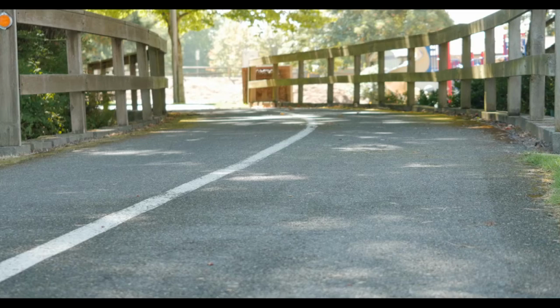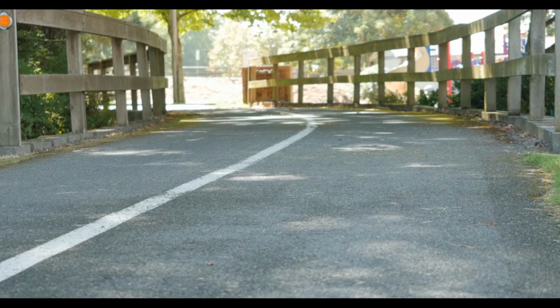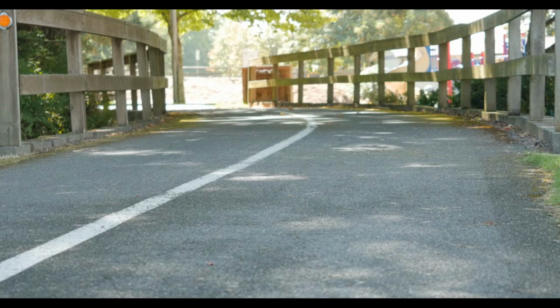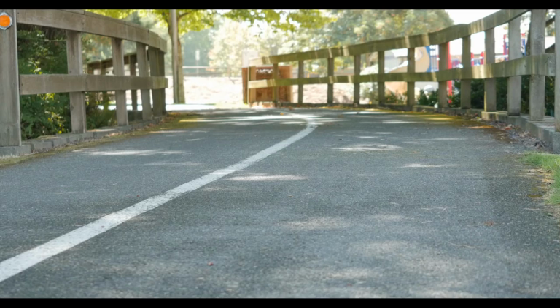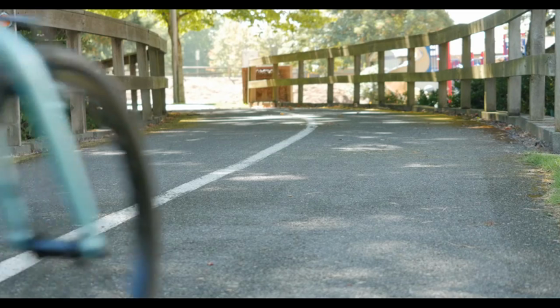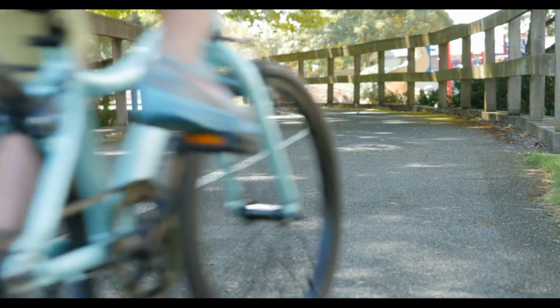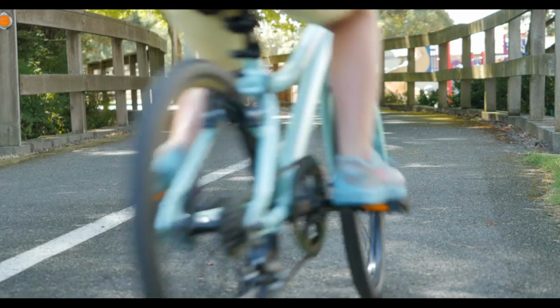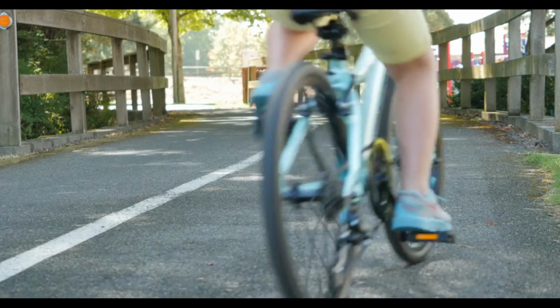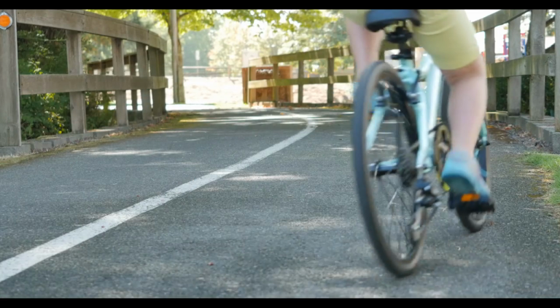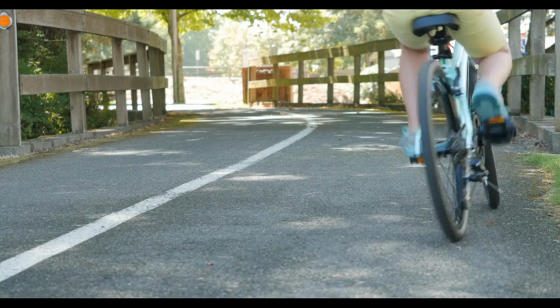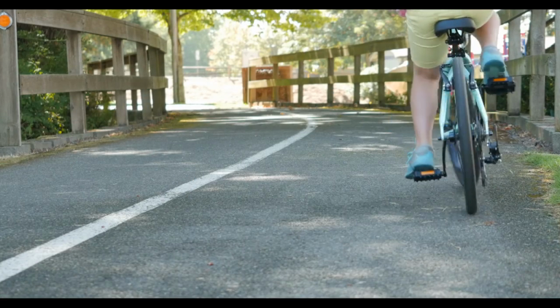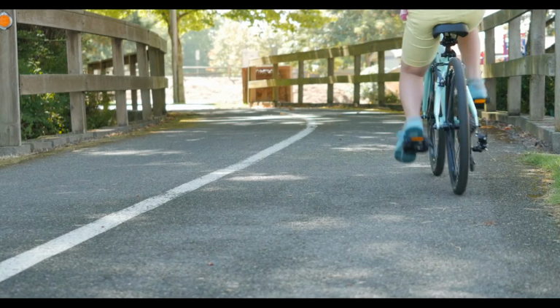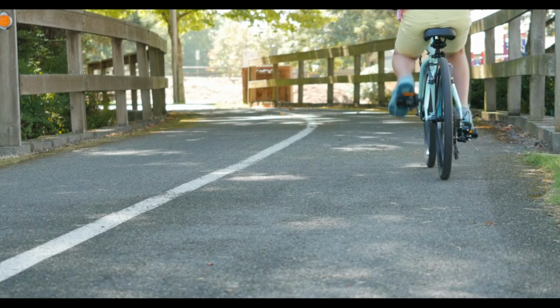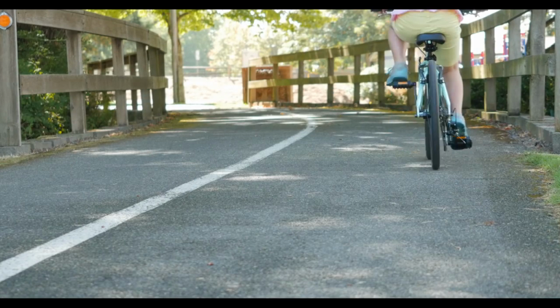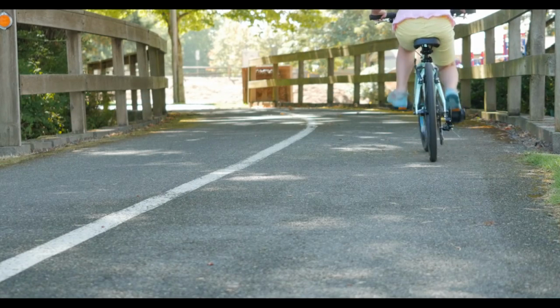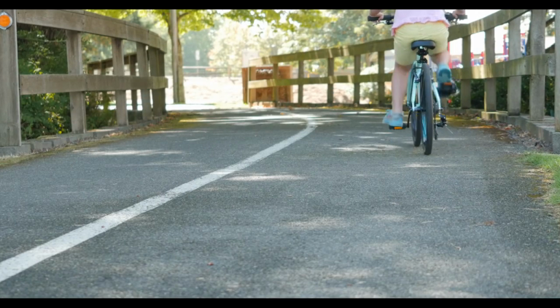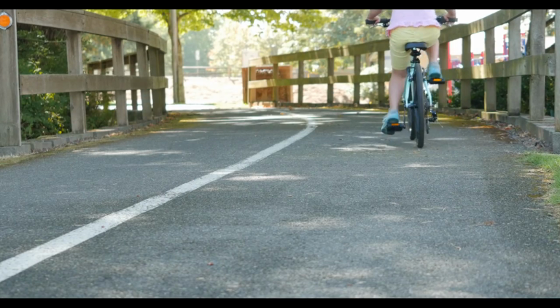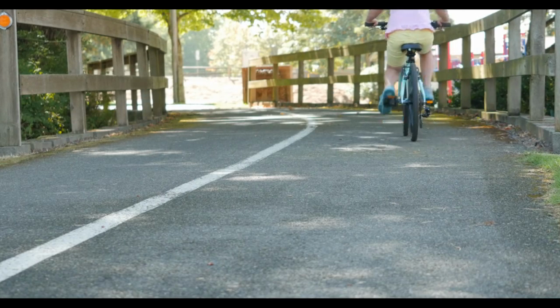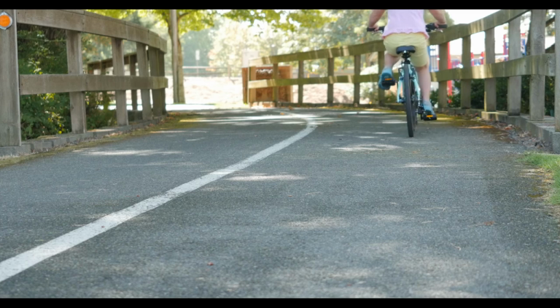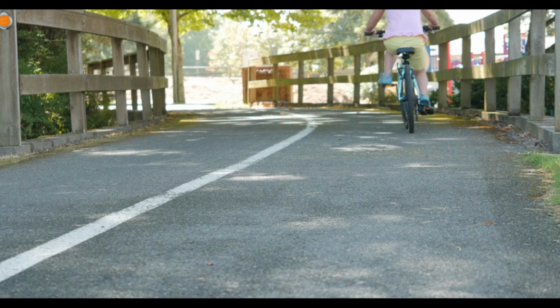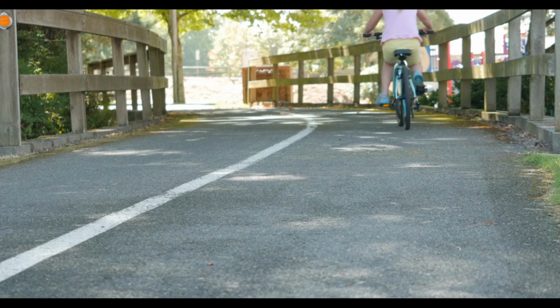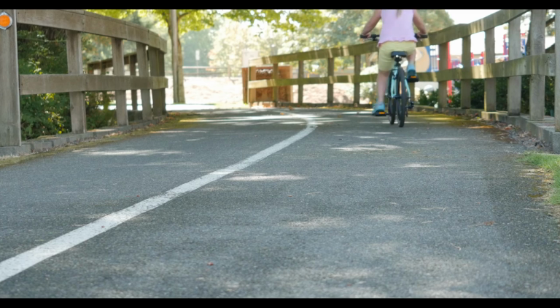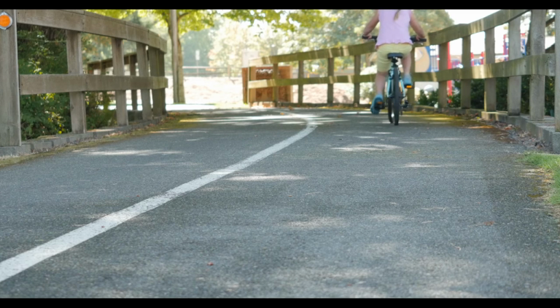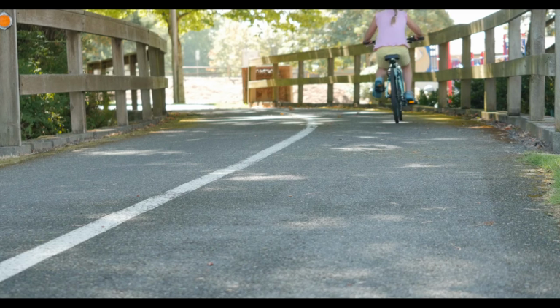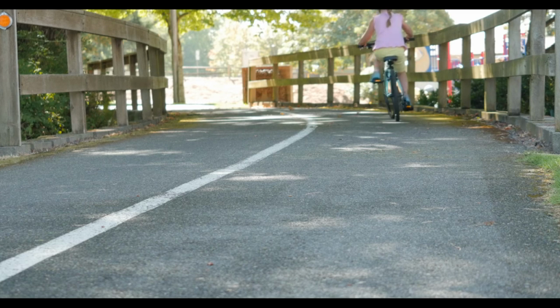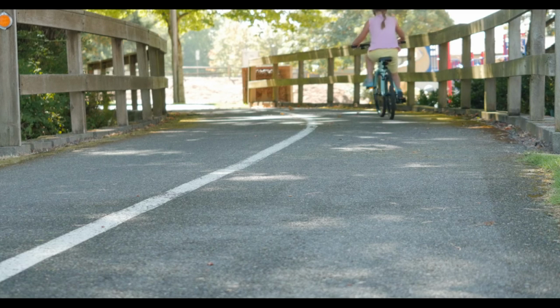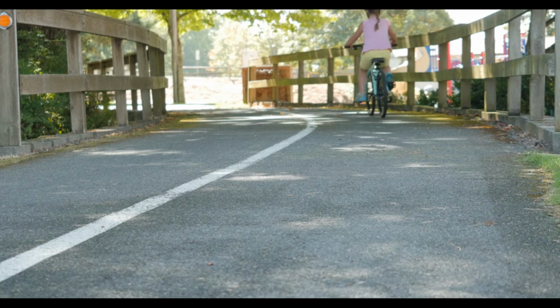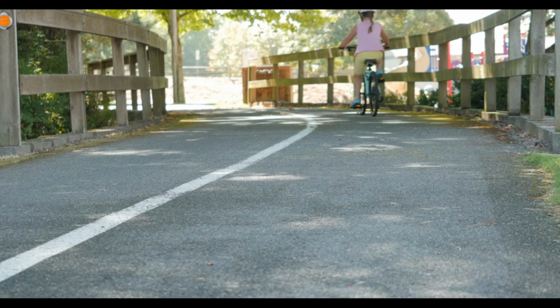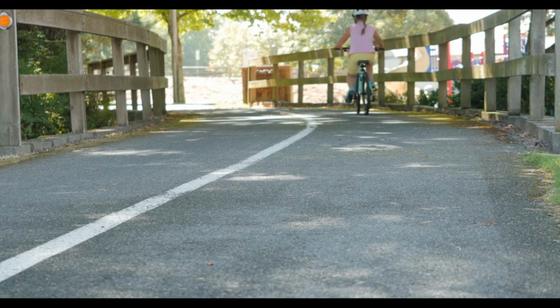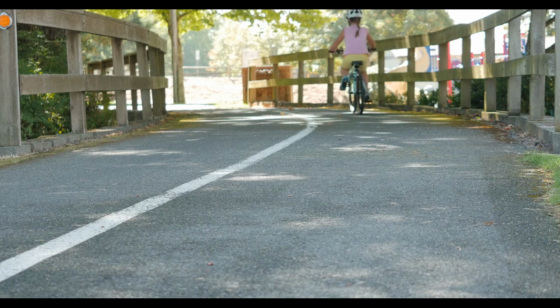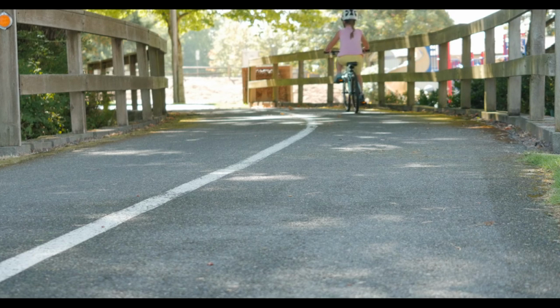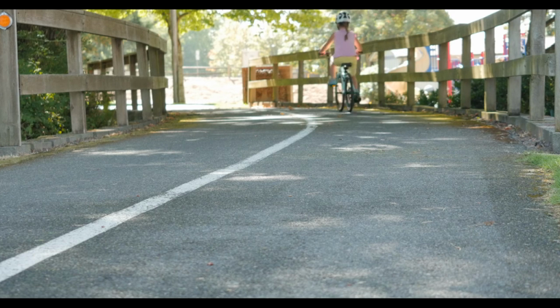When your young rider is ready to expand her horizons, the Clarity 20 is a great tool for her pavement journeys.